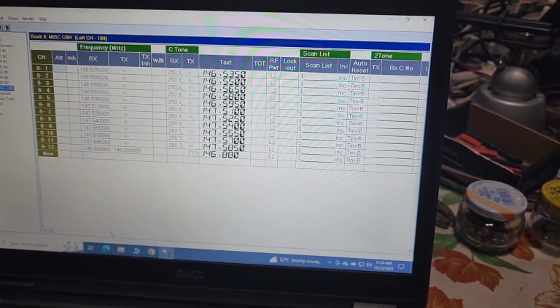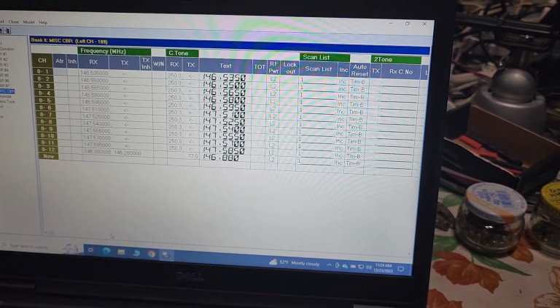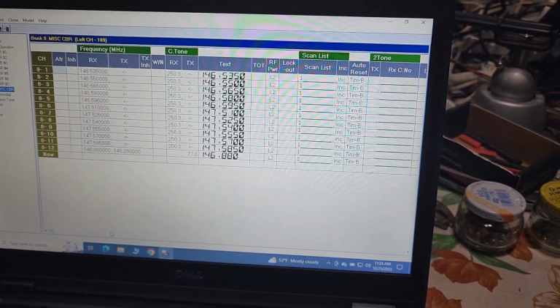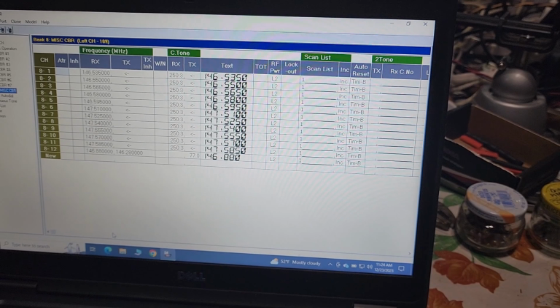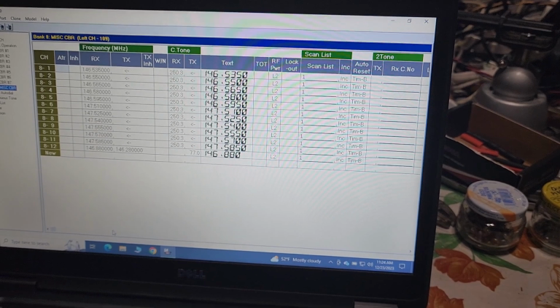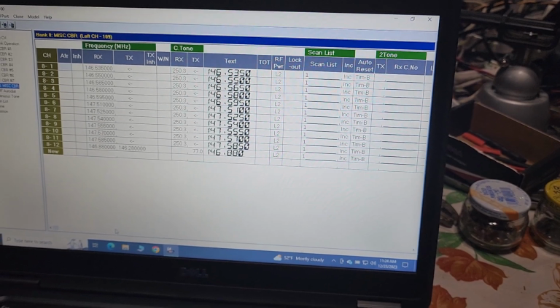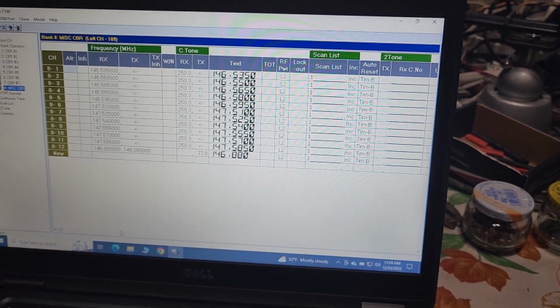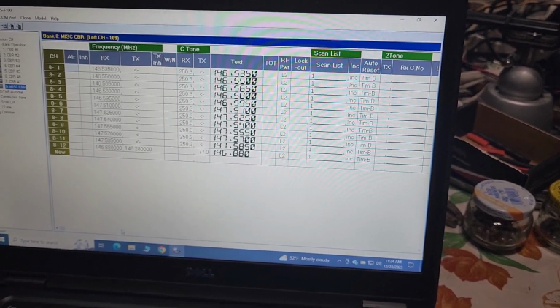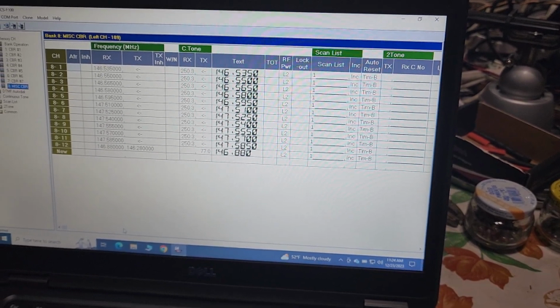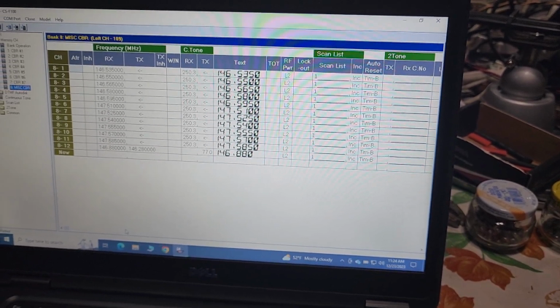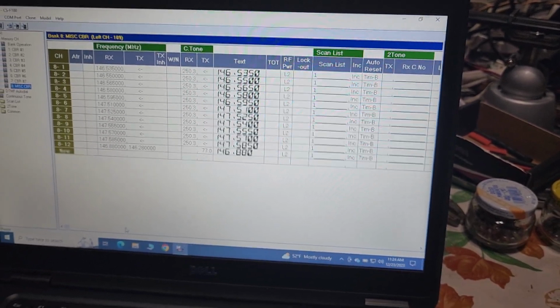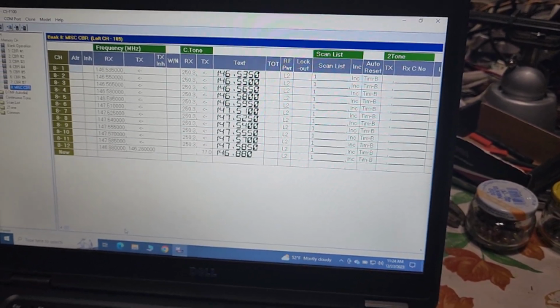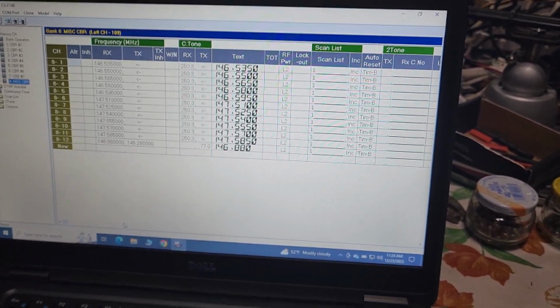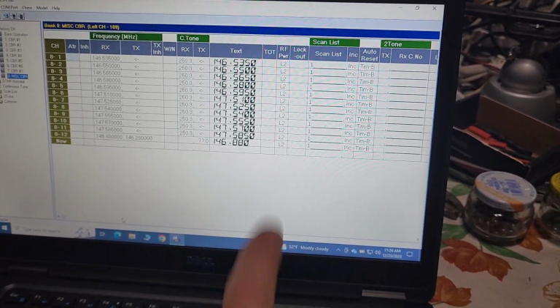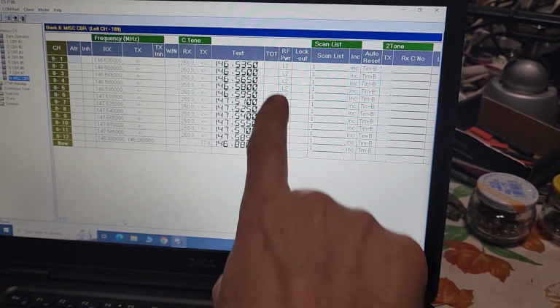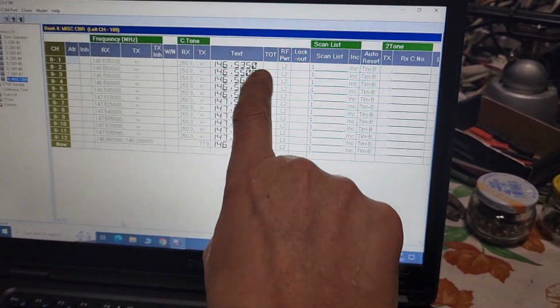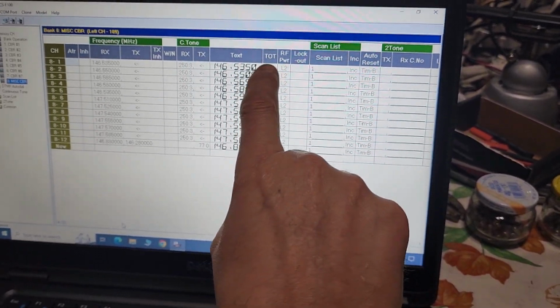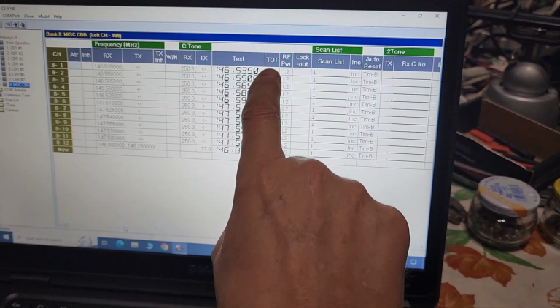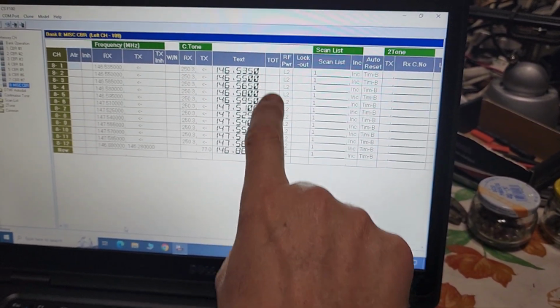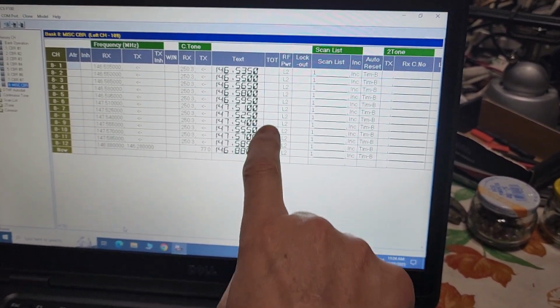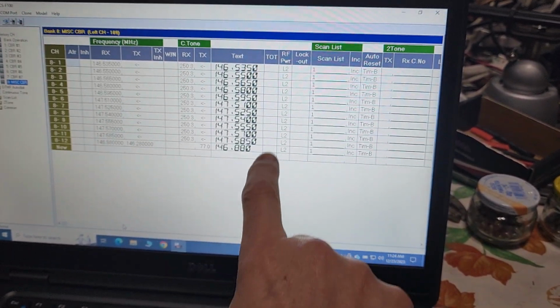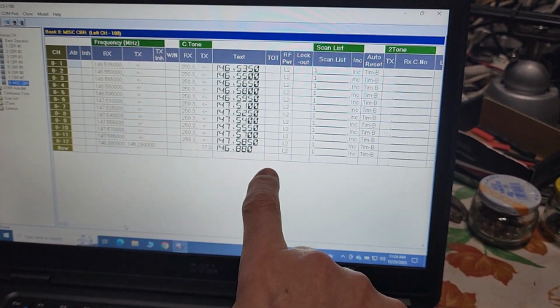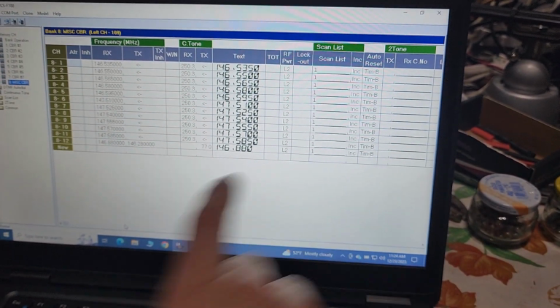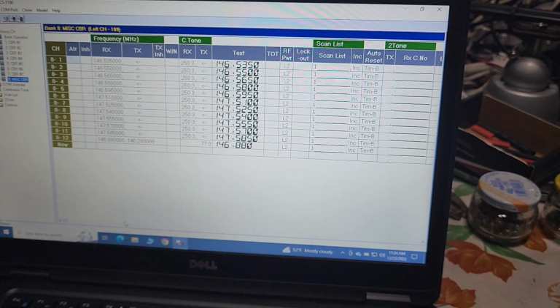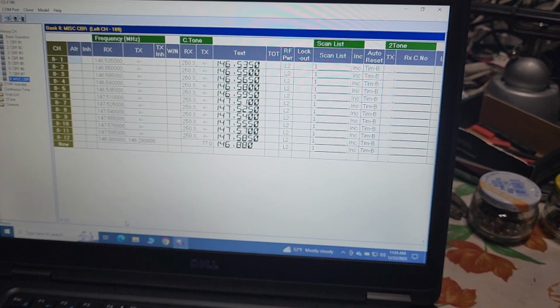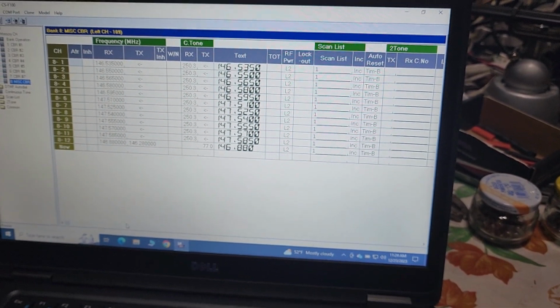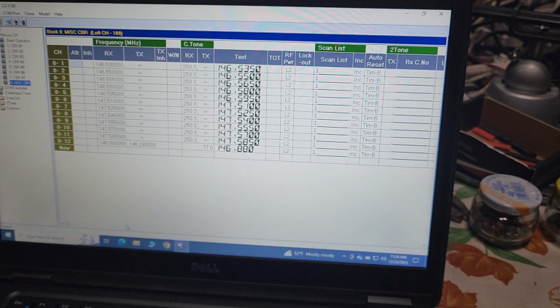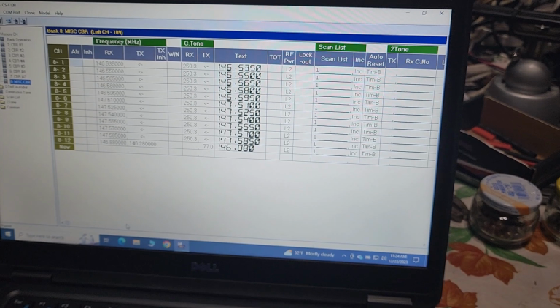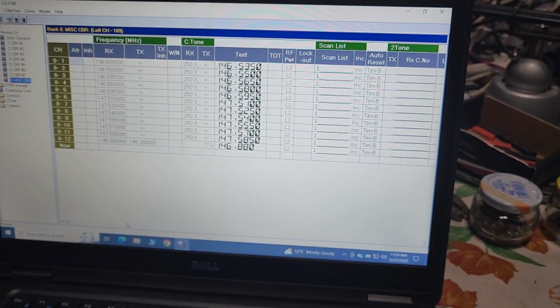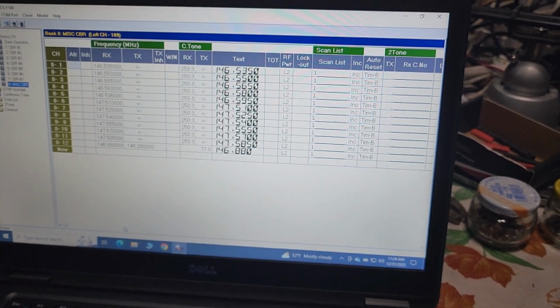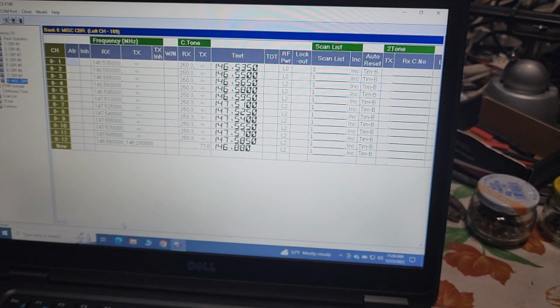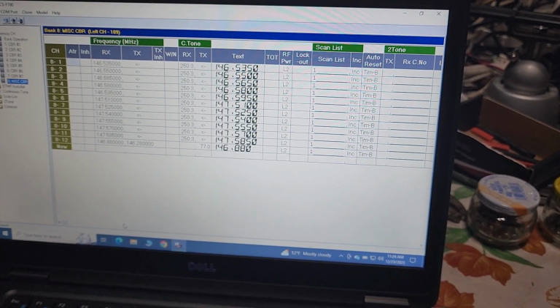Something else we discovered while we were testing with Steve was this TOT field. We had it enabled — so 30 seconds?